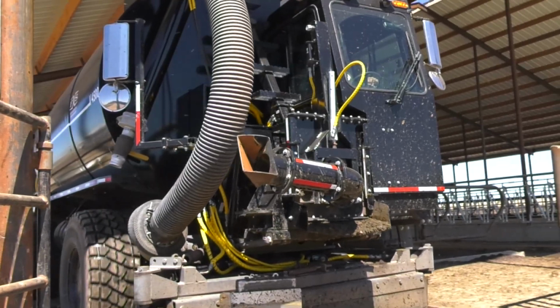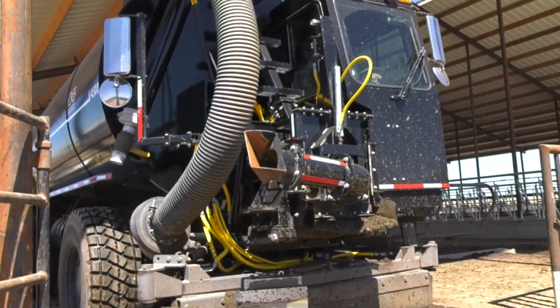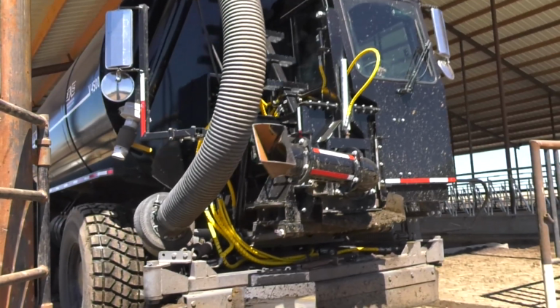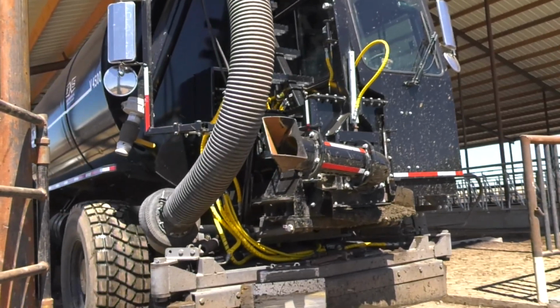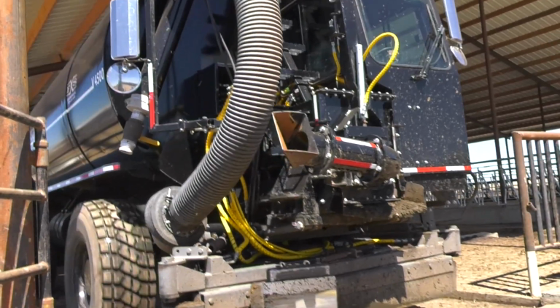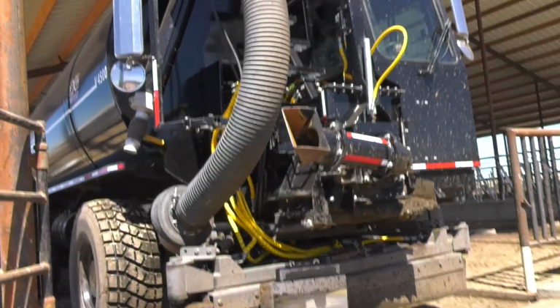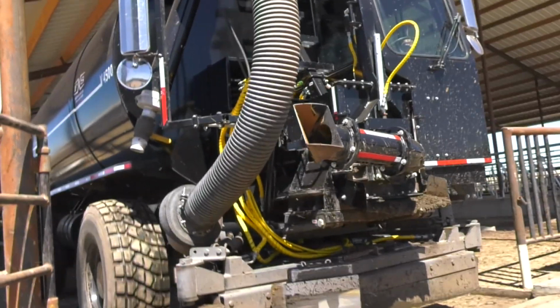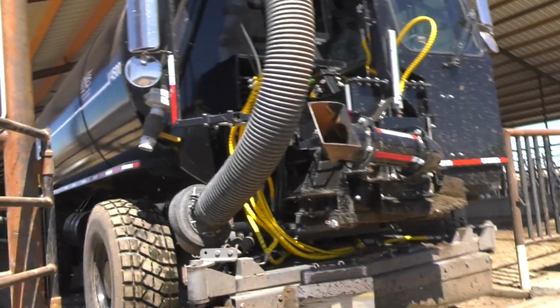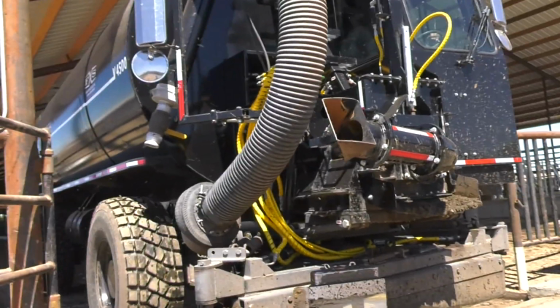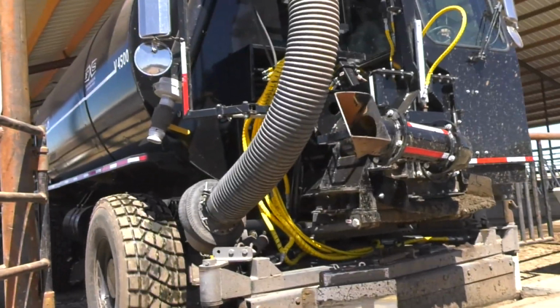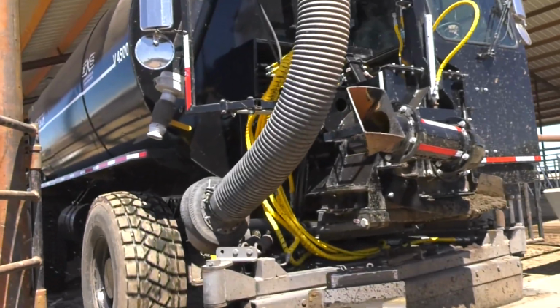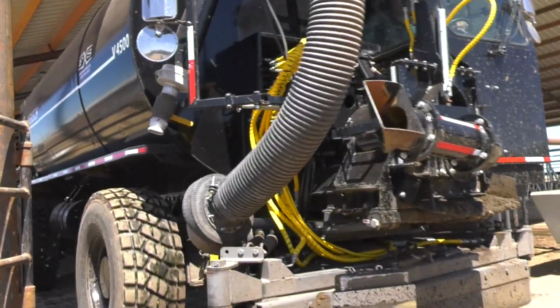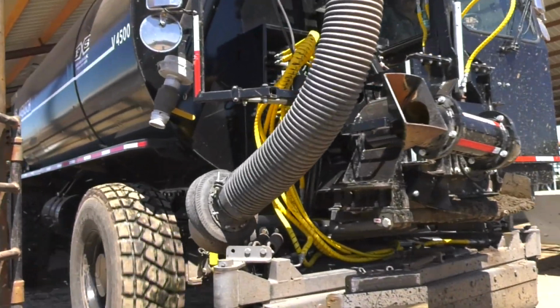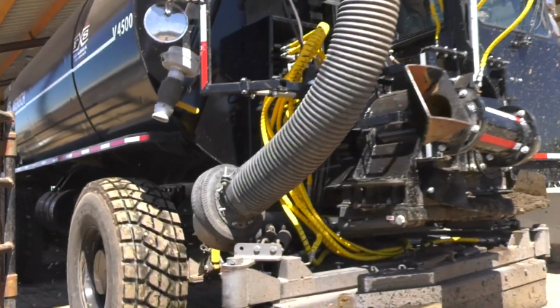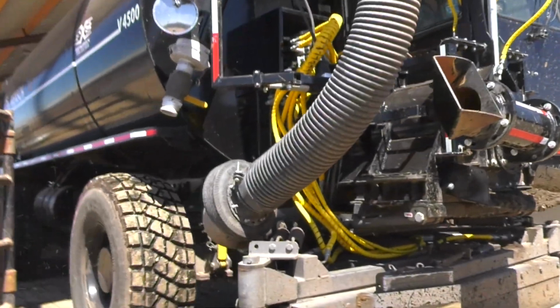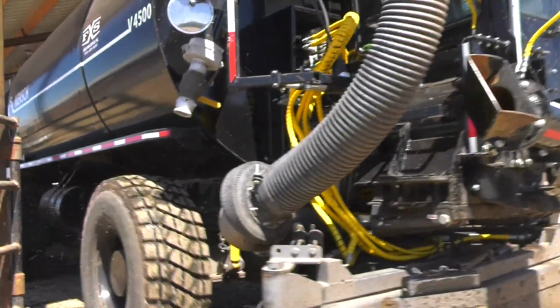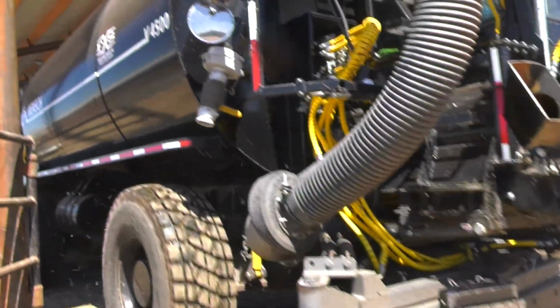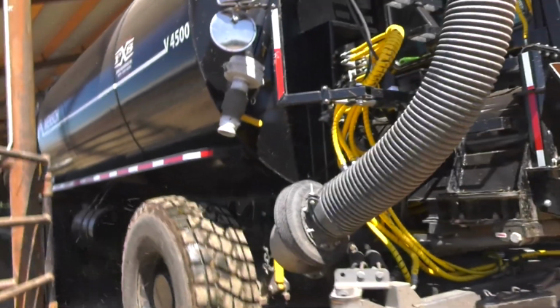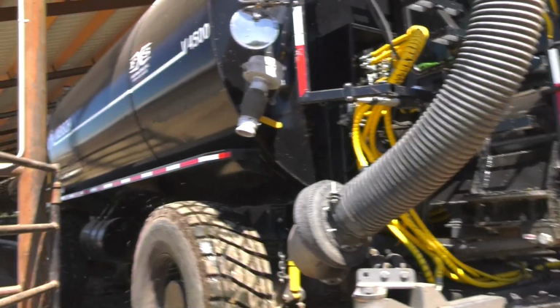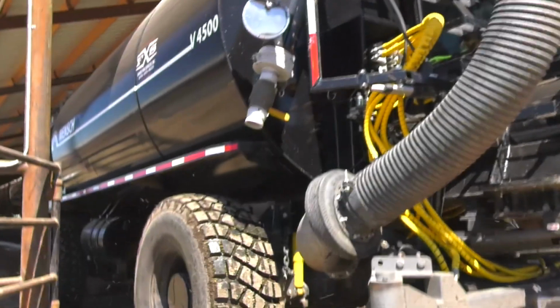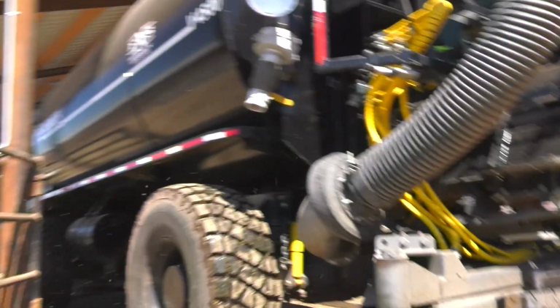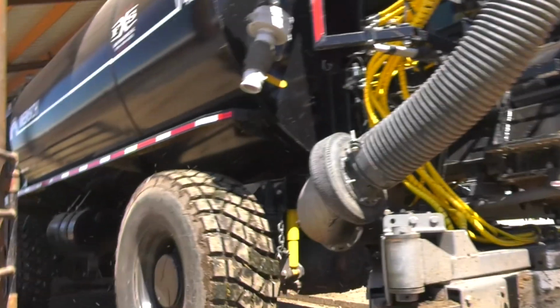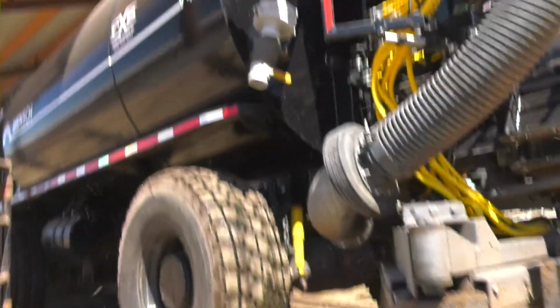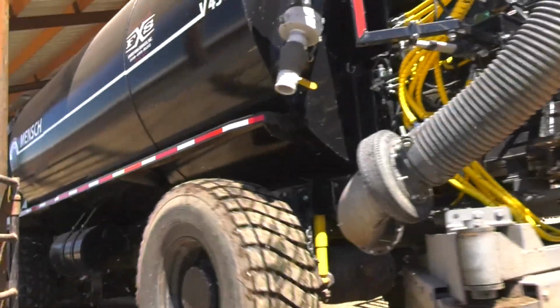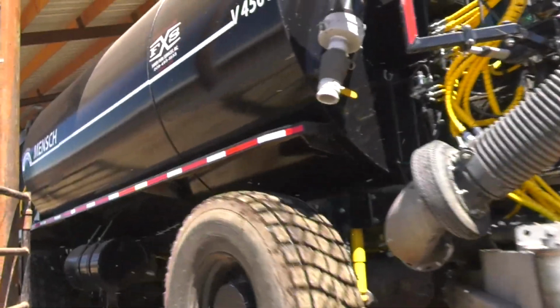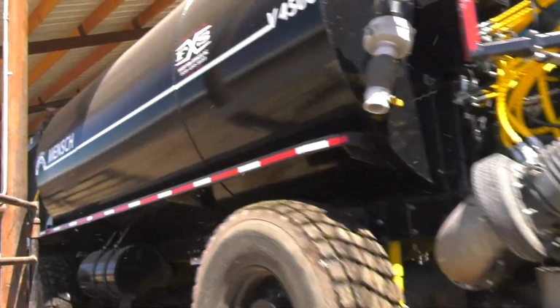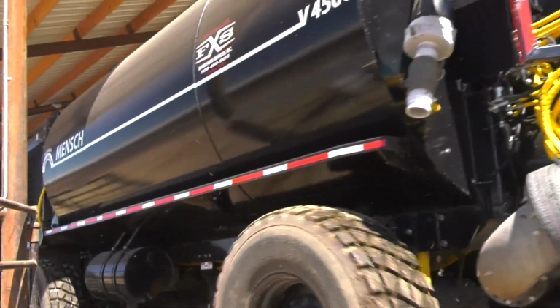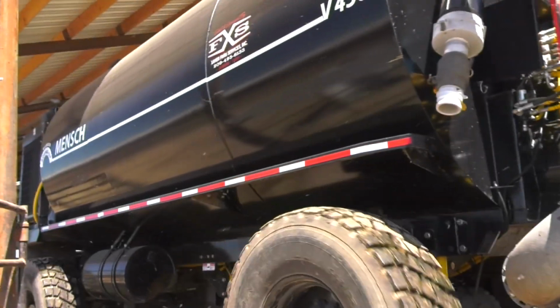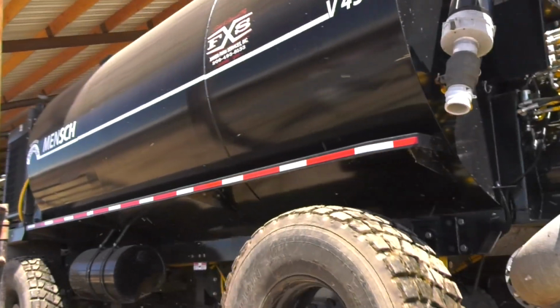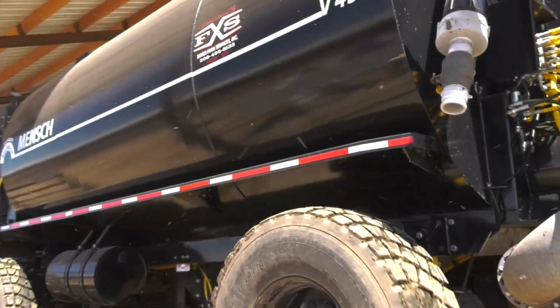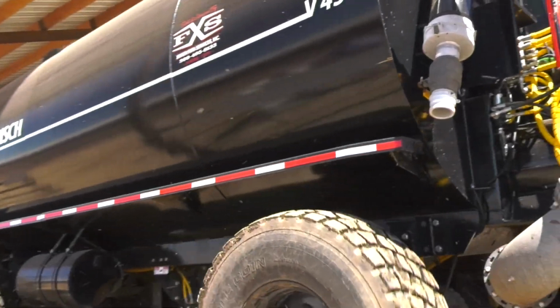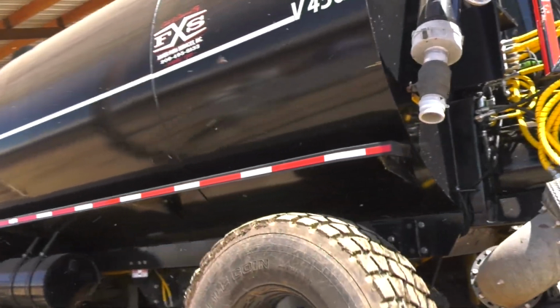So just going online and going on YouTube, we saw a lot of these vacuum scrapers.